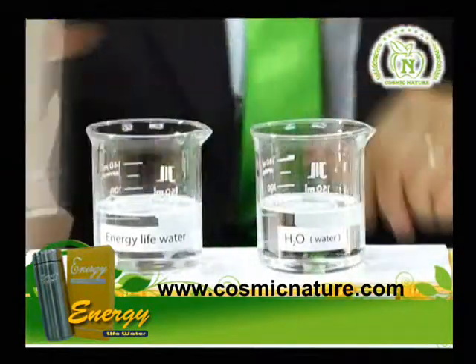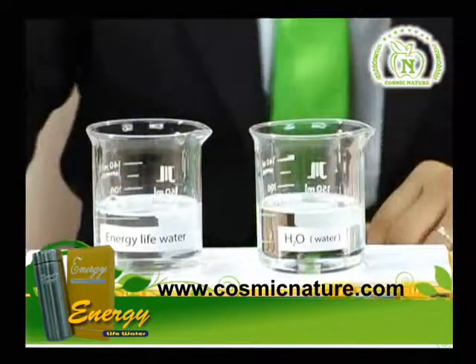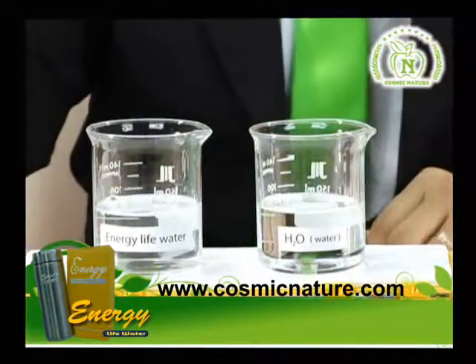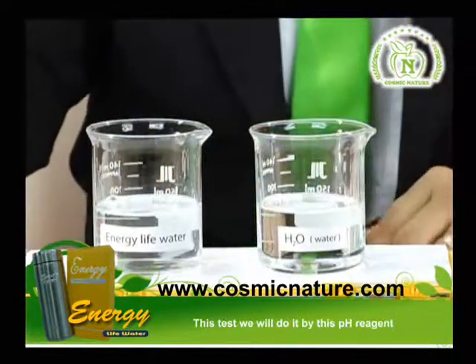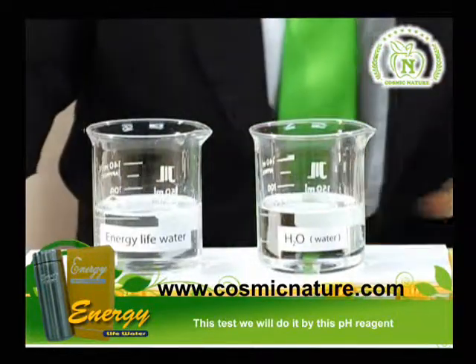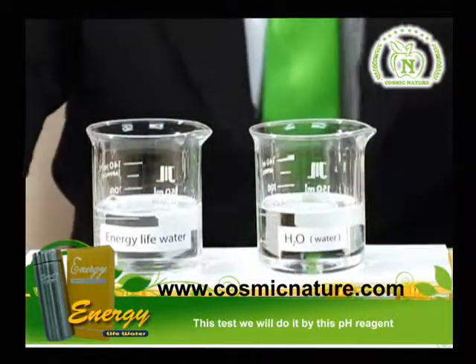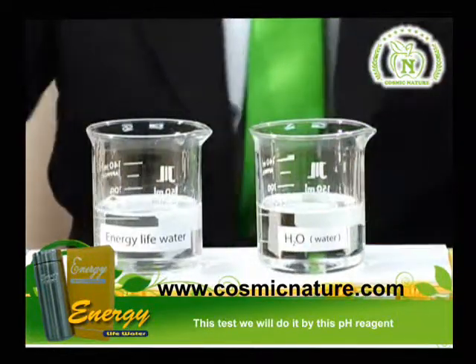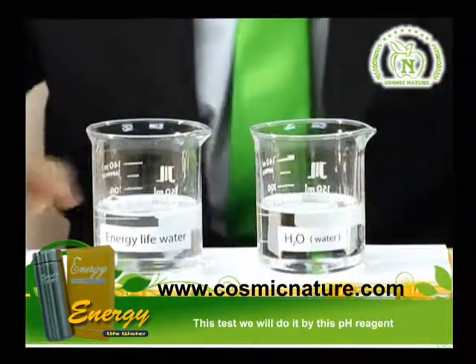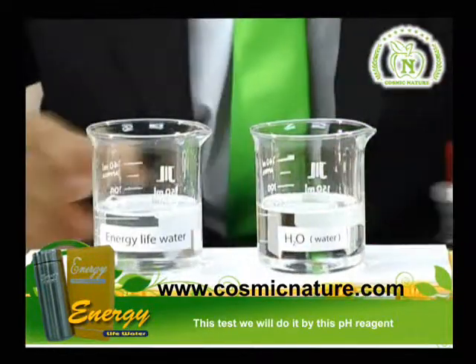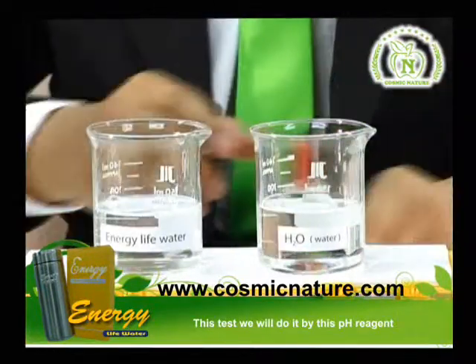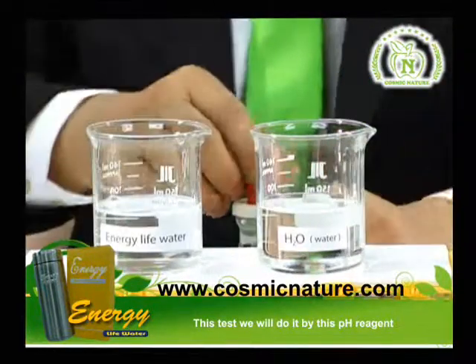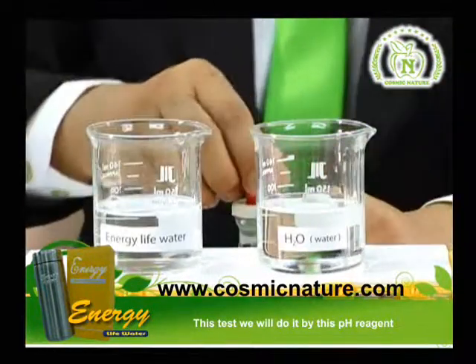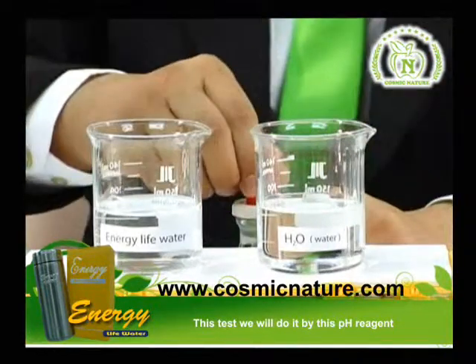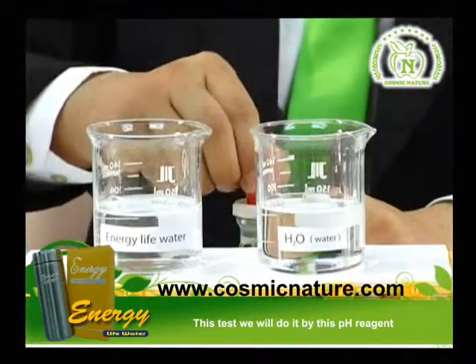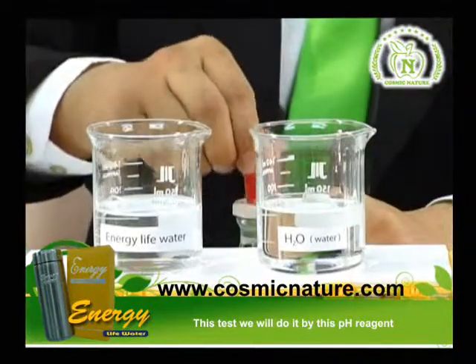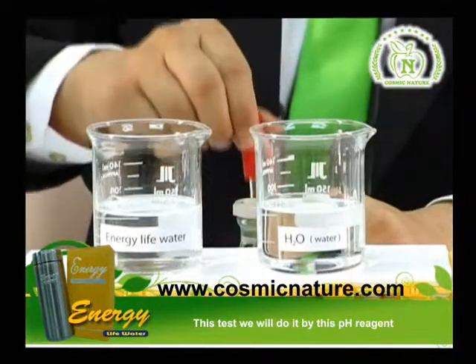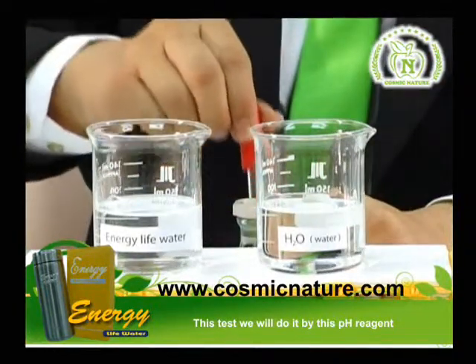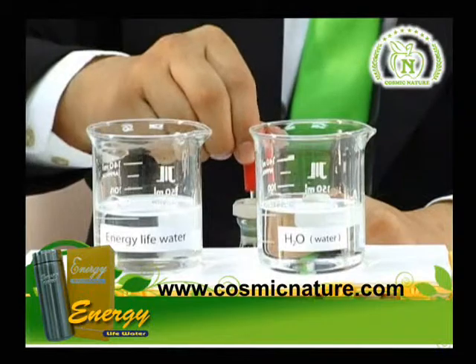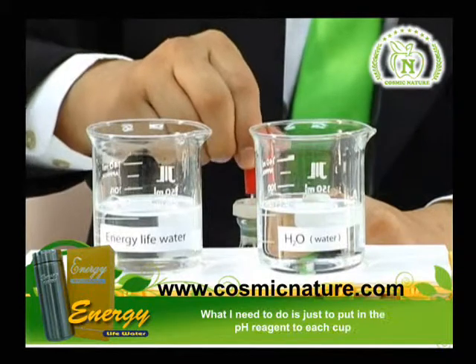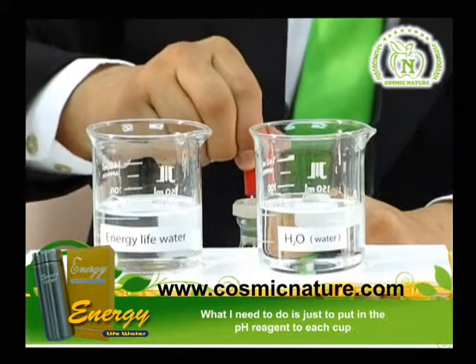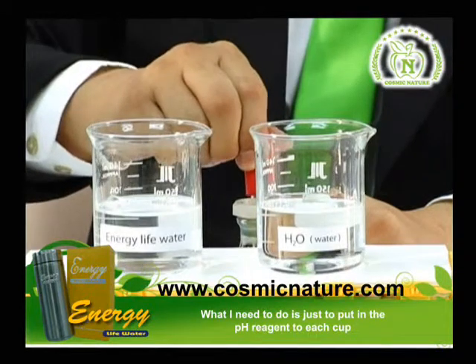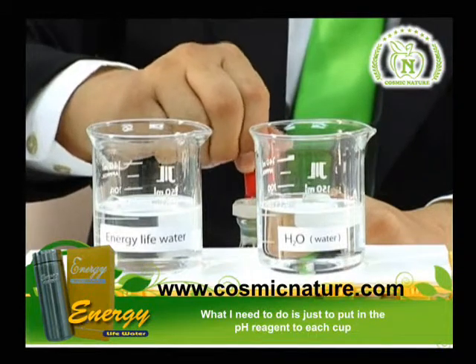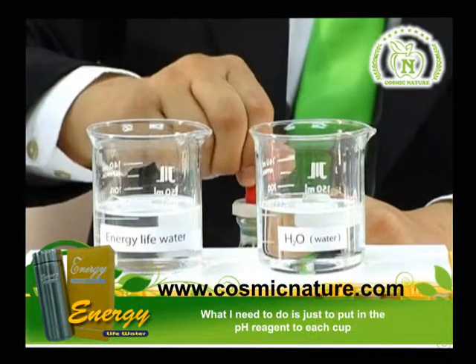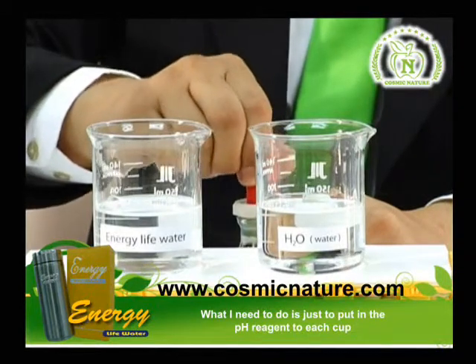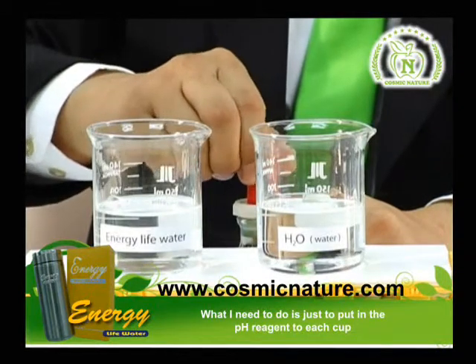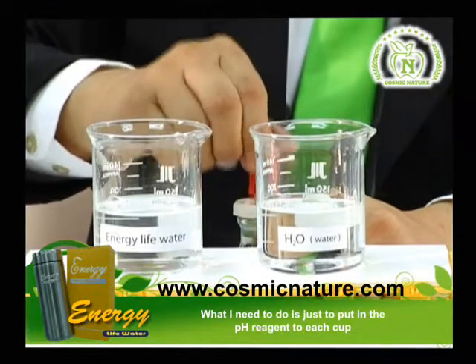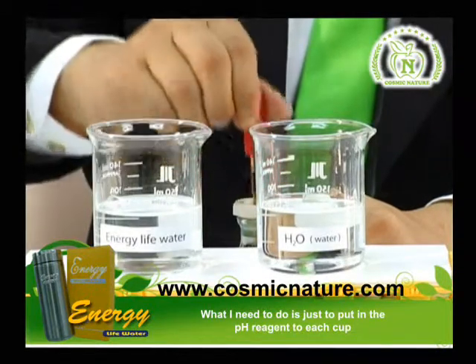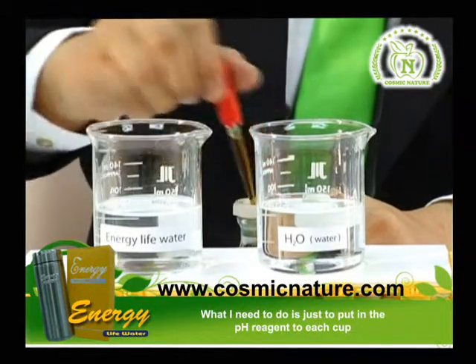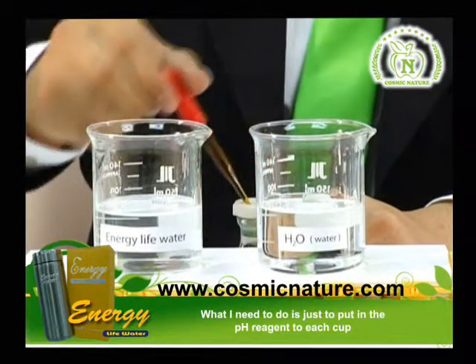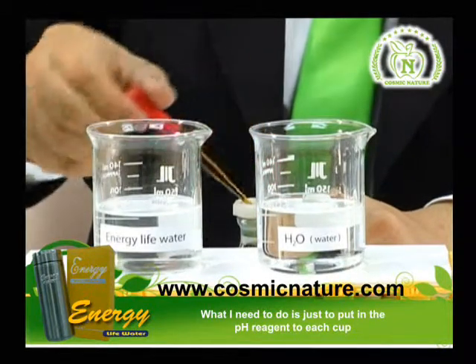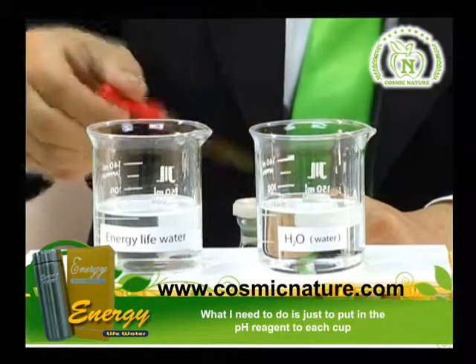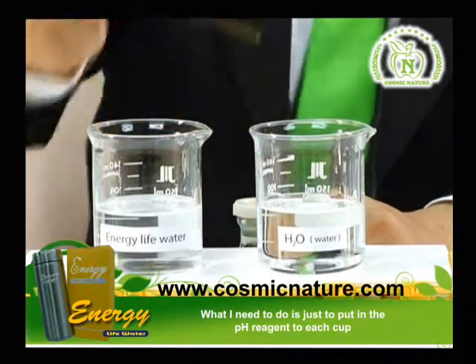This test we will do using this pH reagent. What I need to do is just put in the pH reagent to each cup.